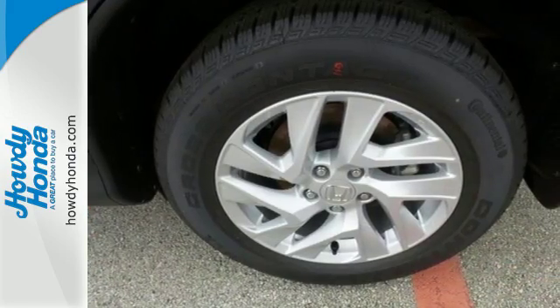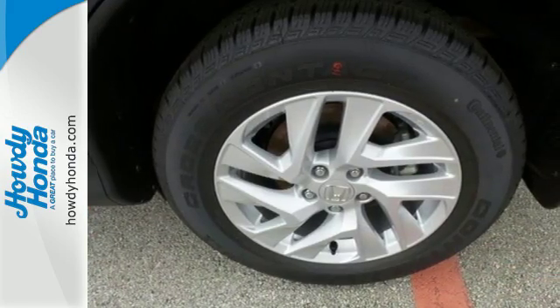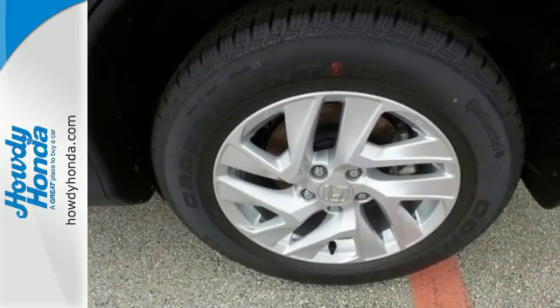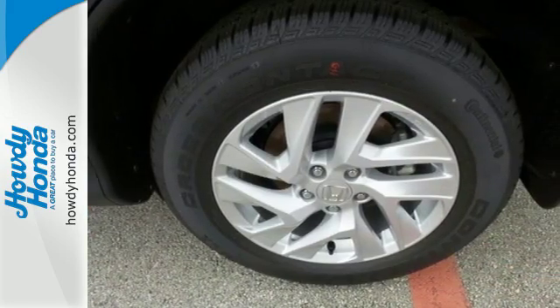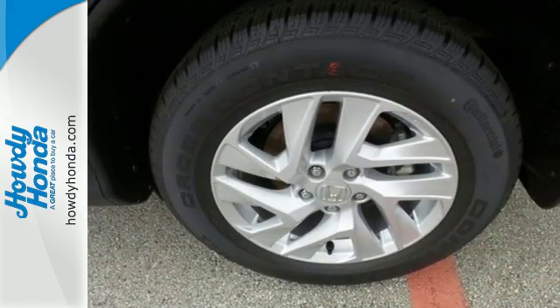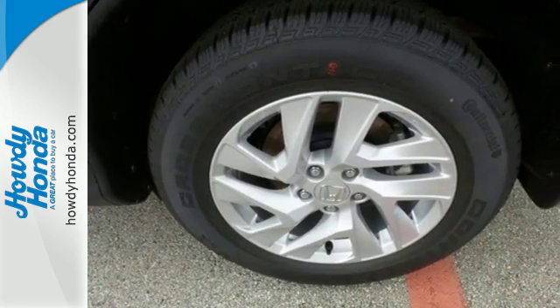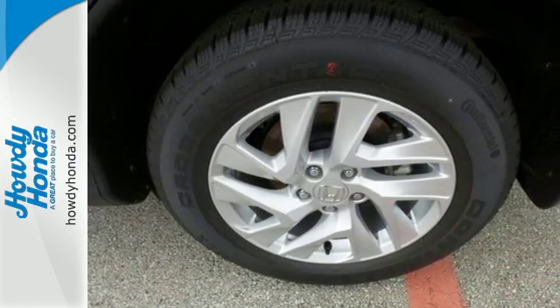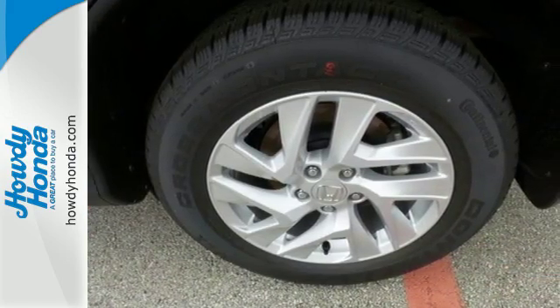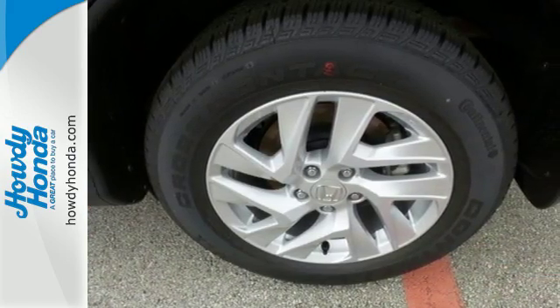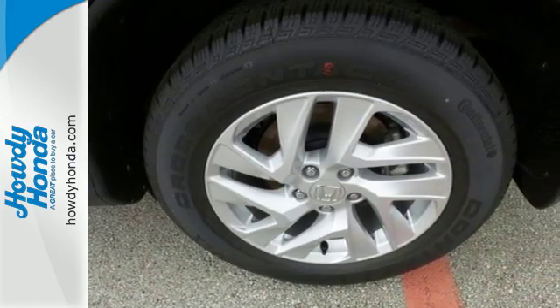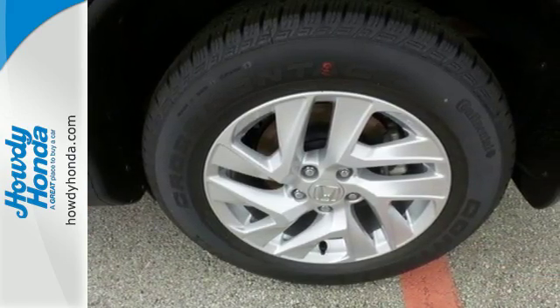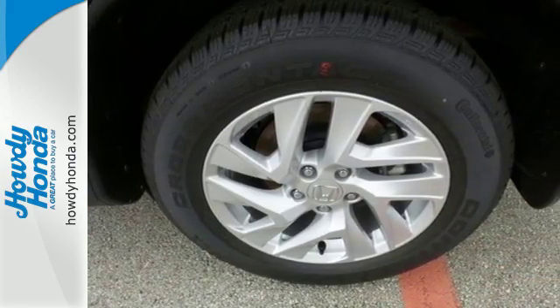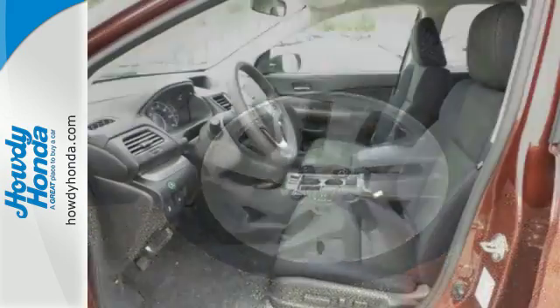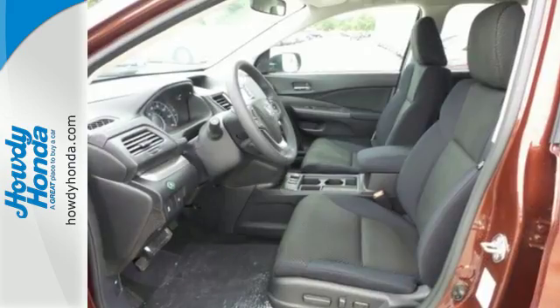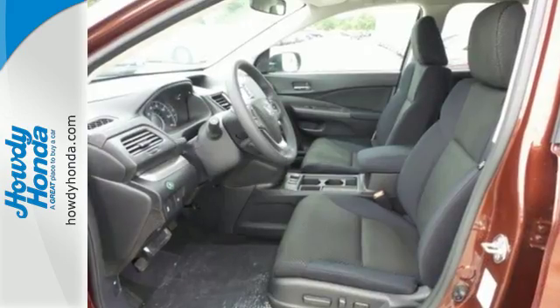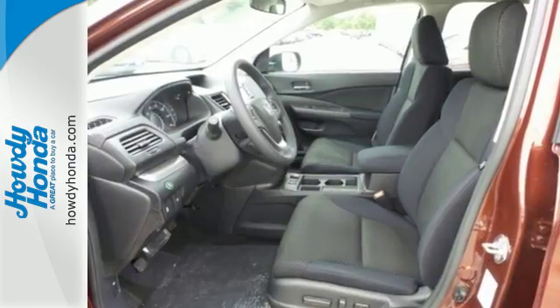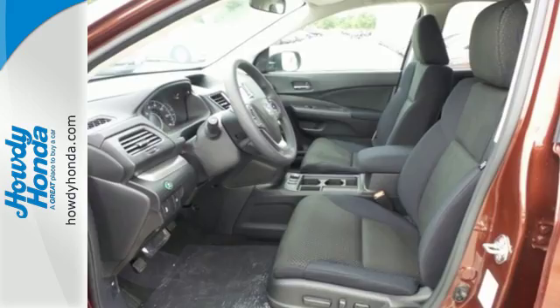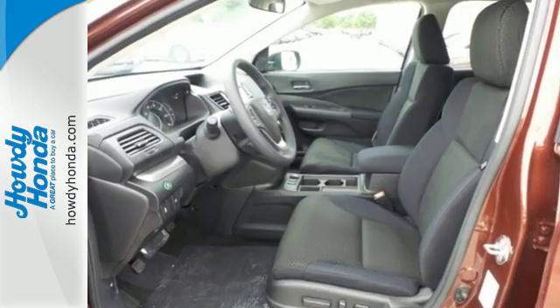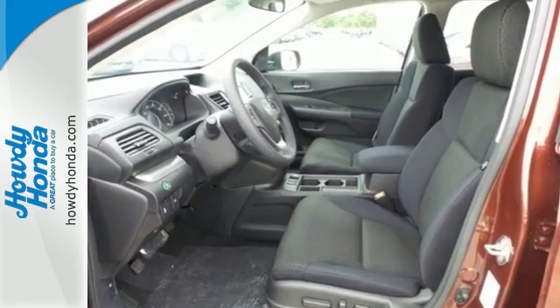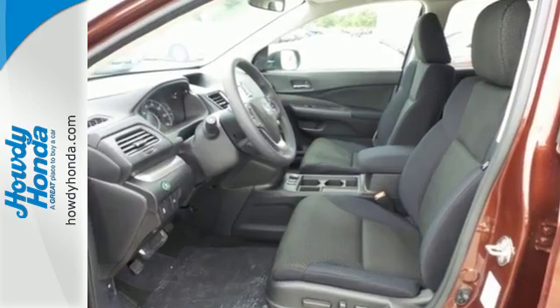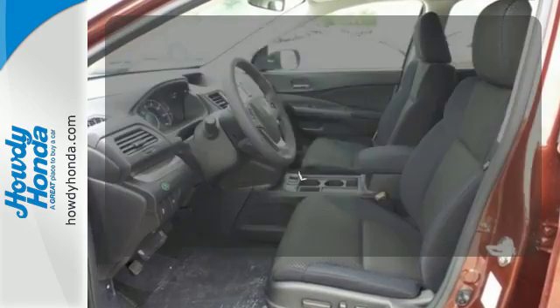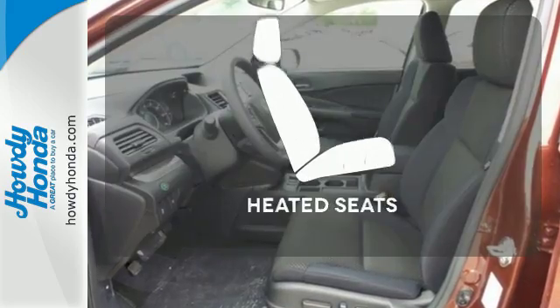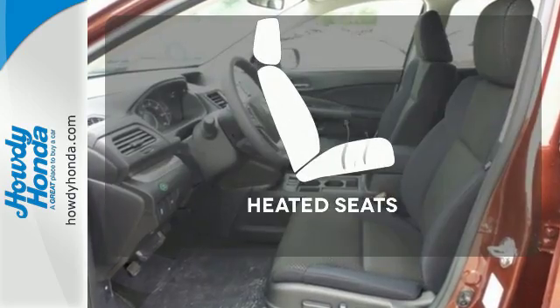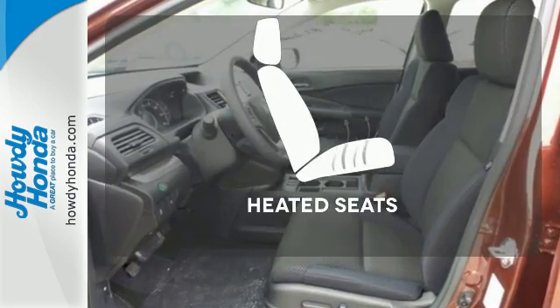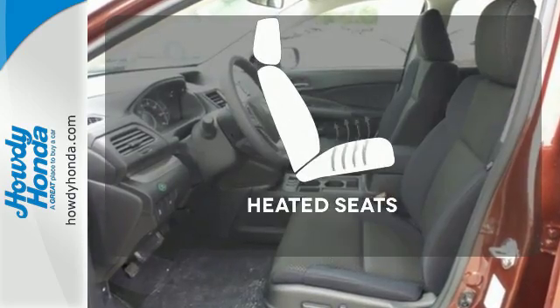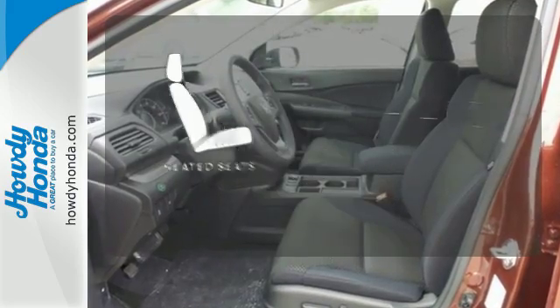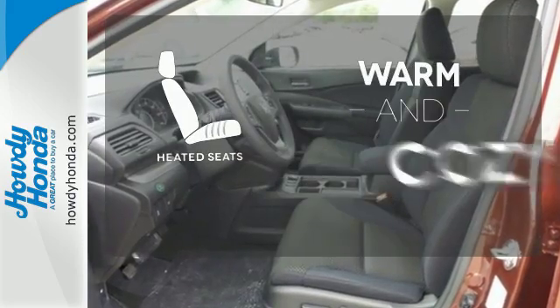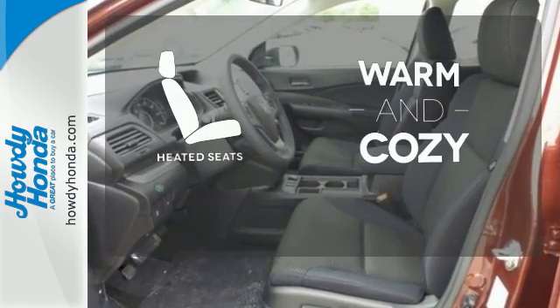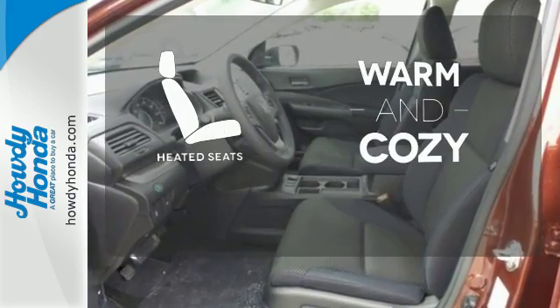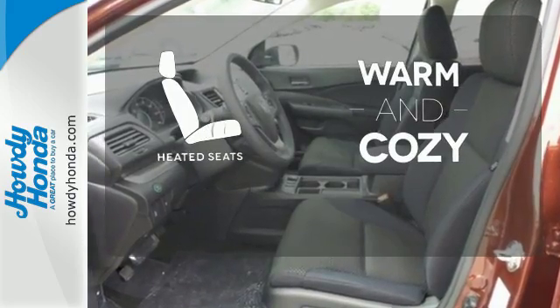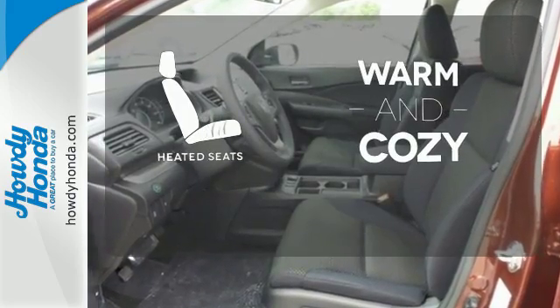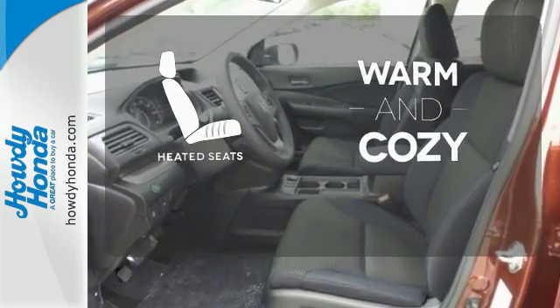Bluetooth and an intelligent multi-information display keep it smart. Wrap yourself in the comfort of heated seats.